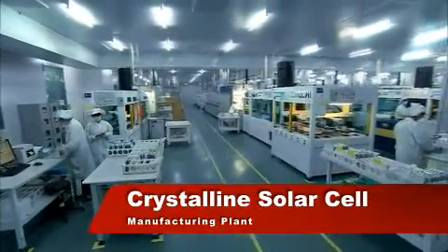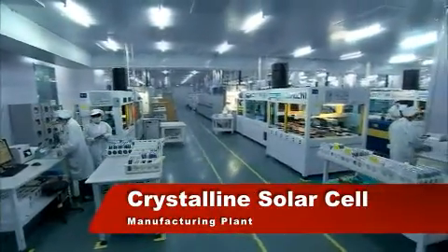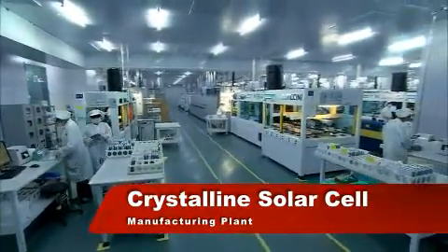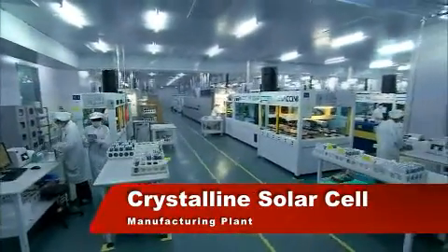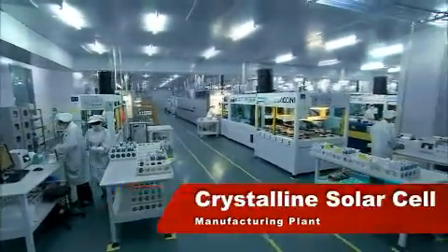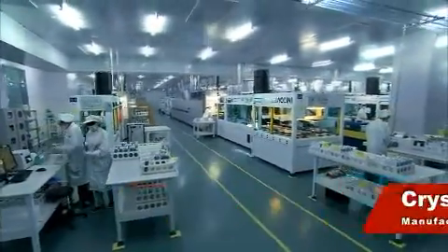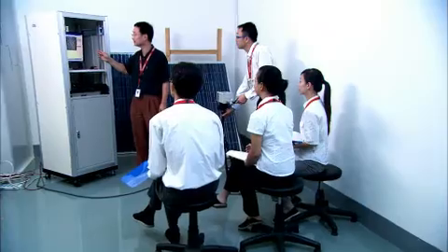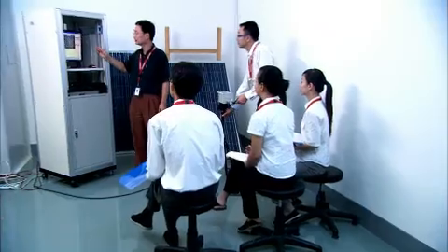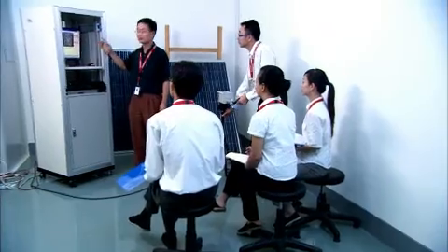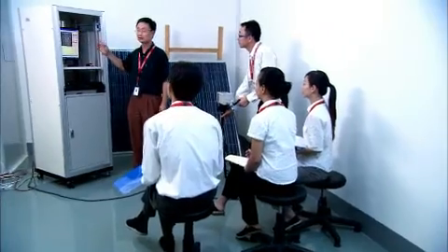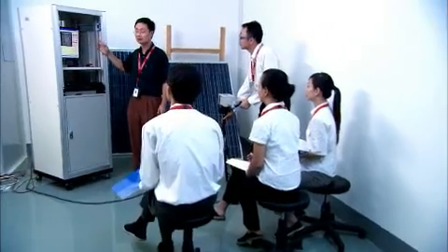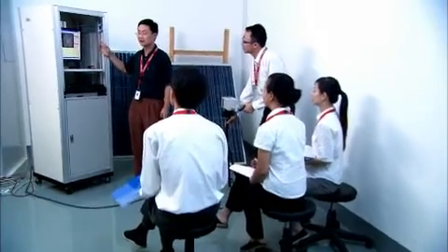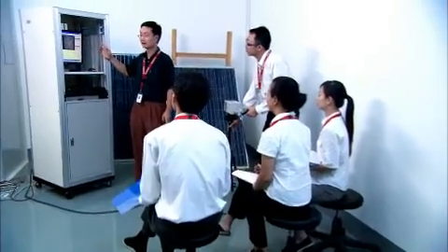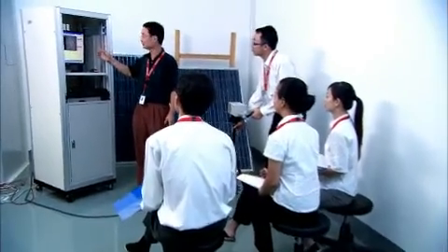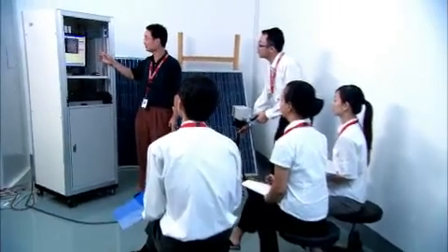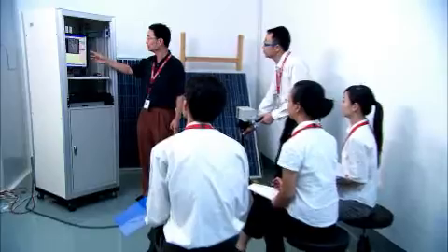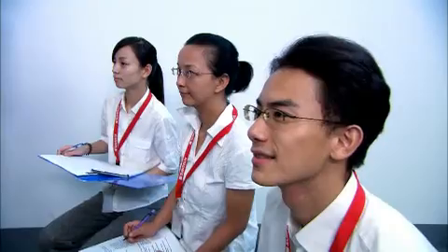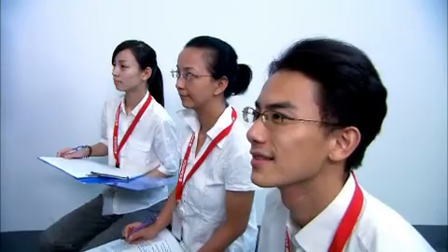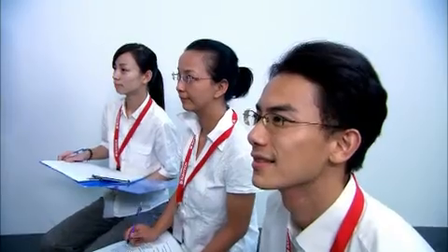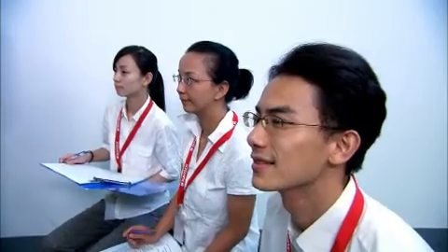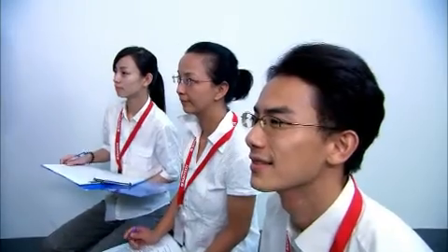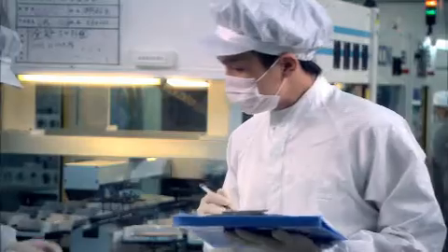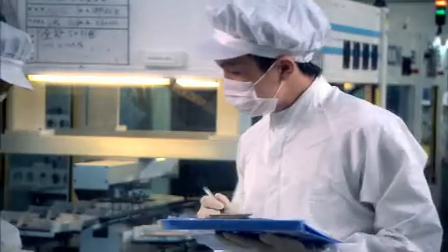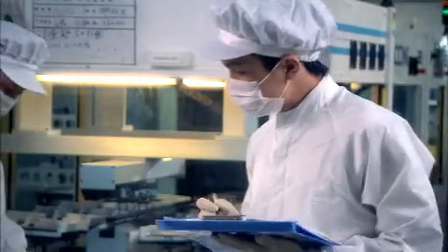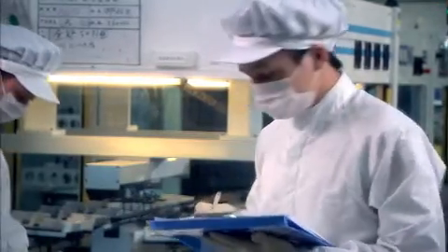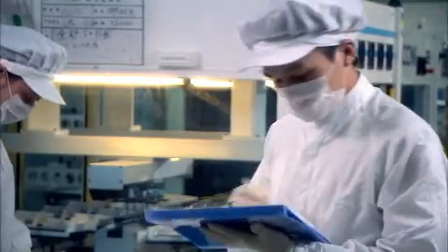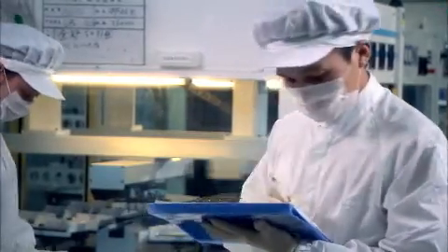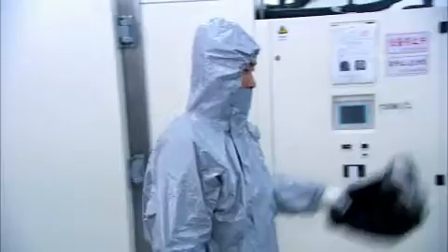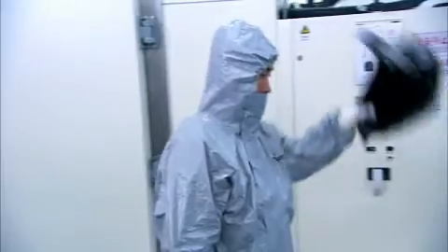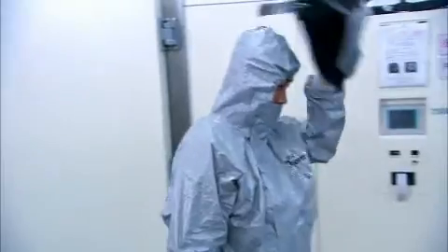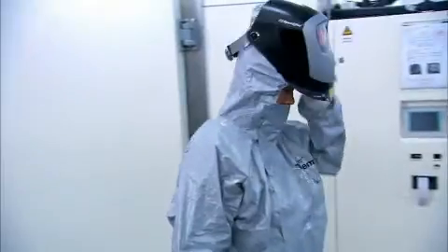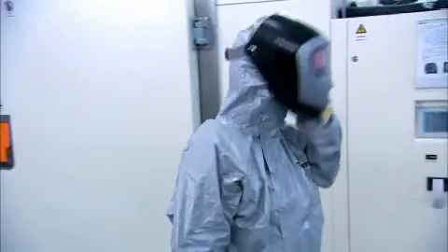SunTech's commitment to excellence starts with its employees. We provide a safe and healthy work environment for our entire staff.